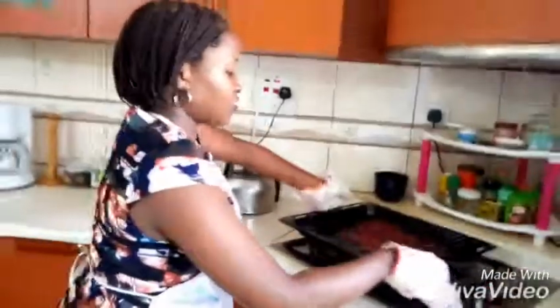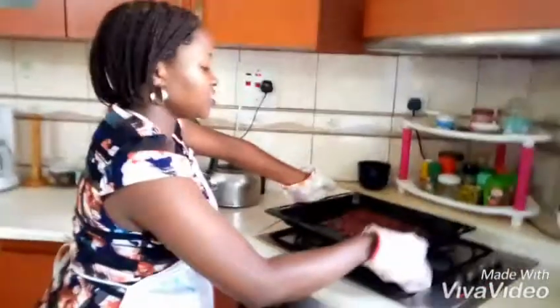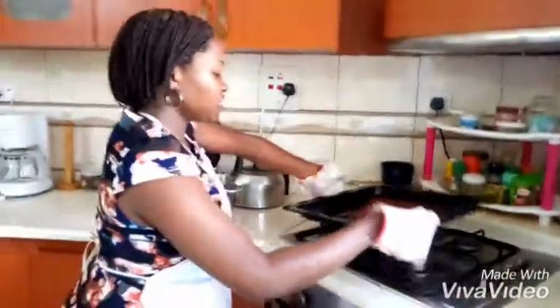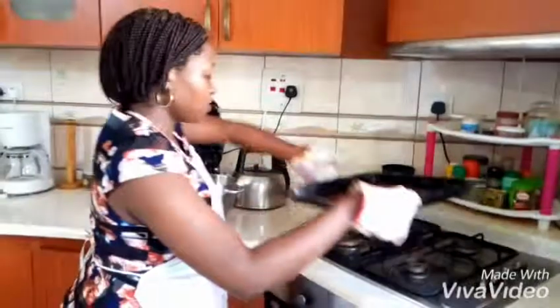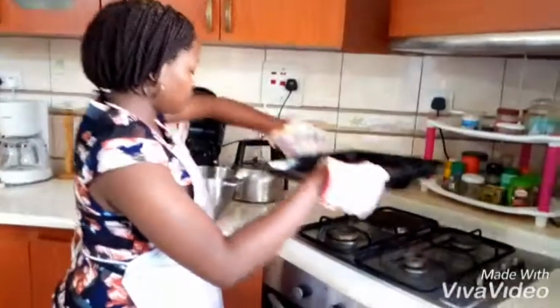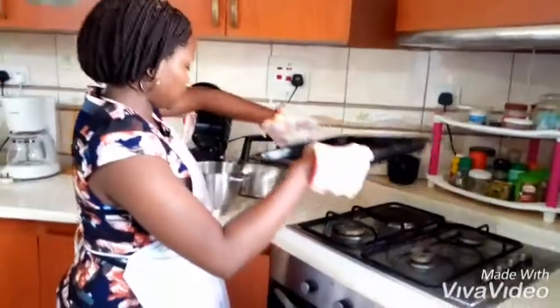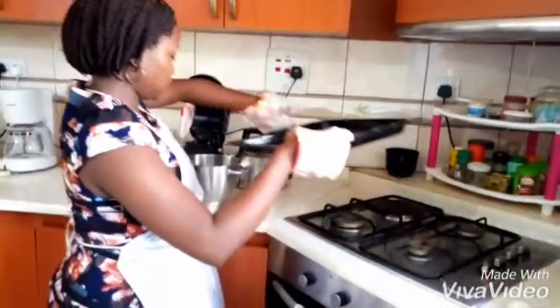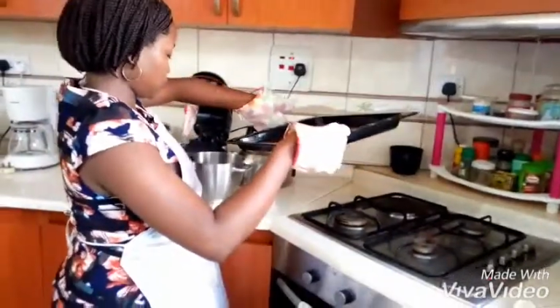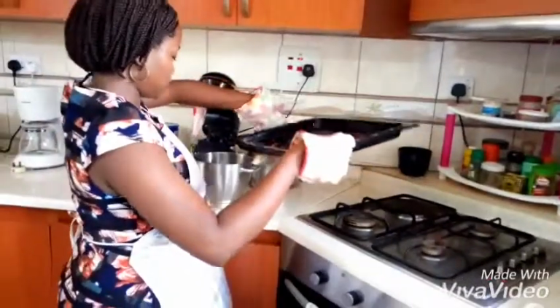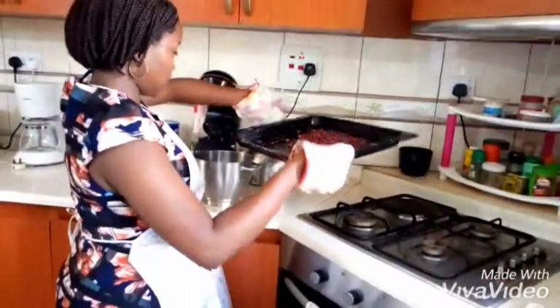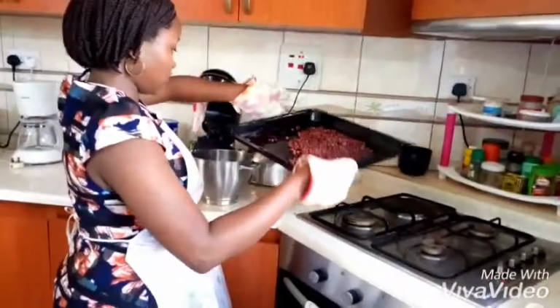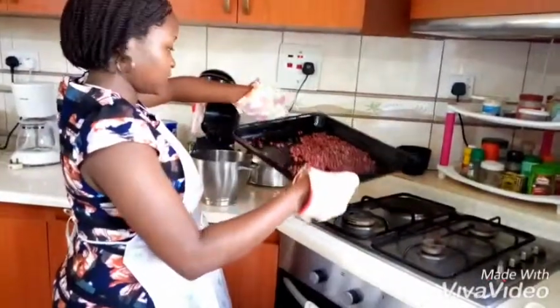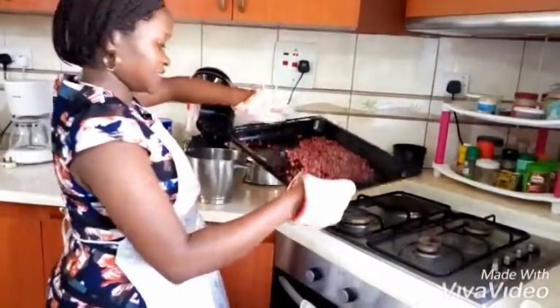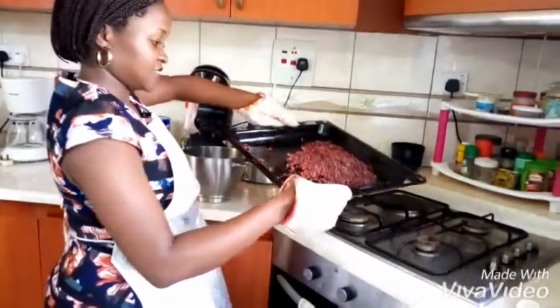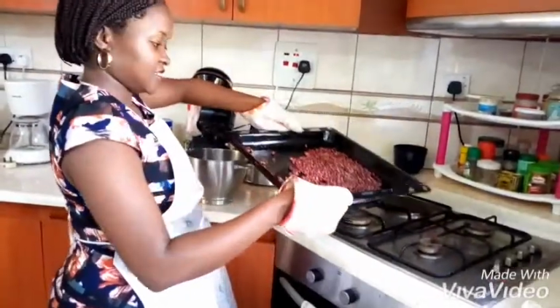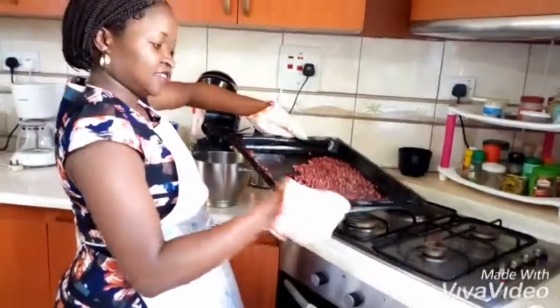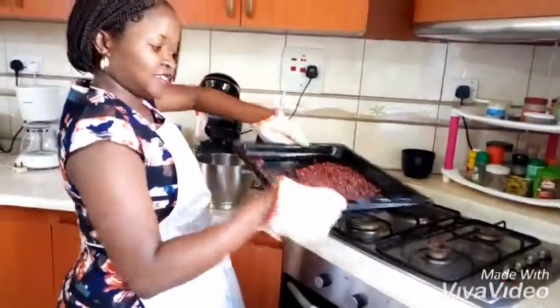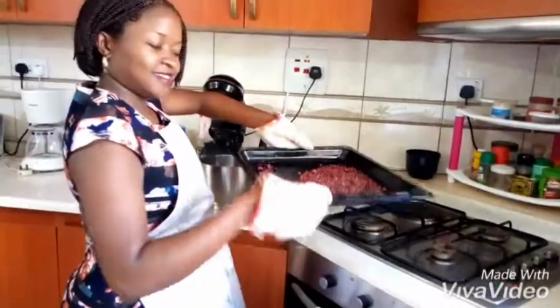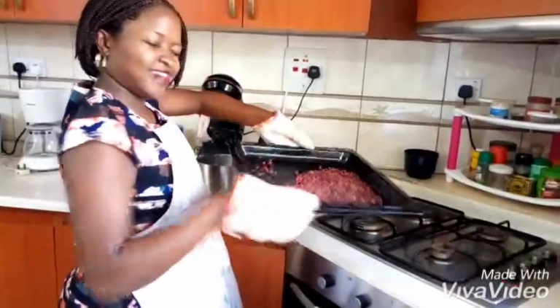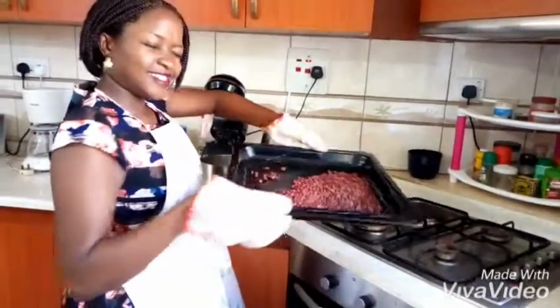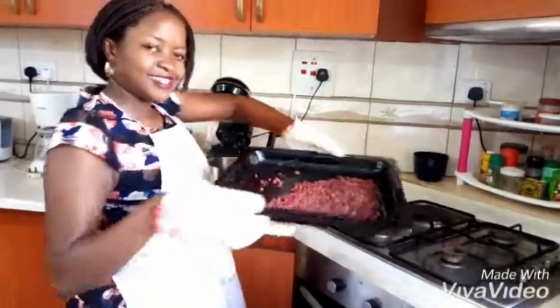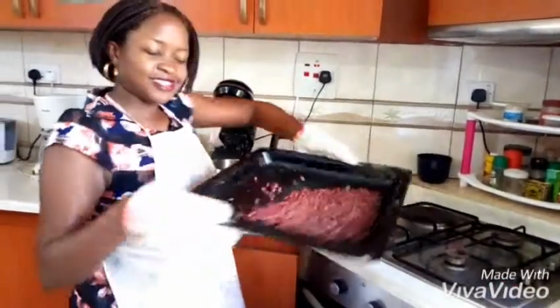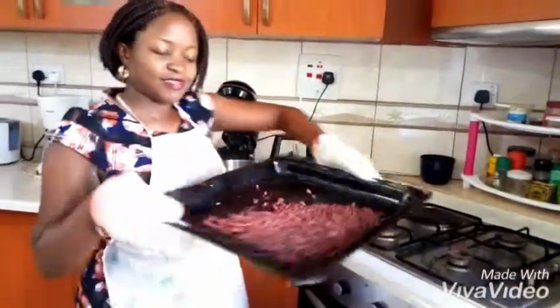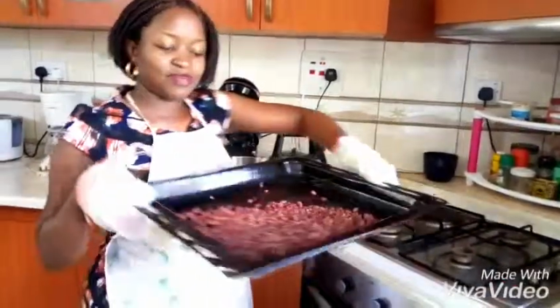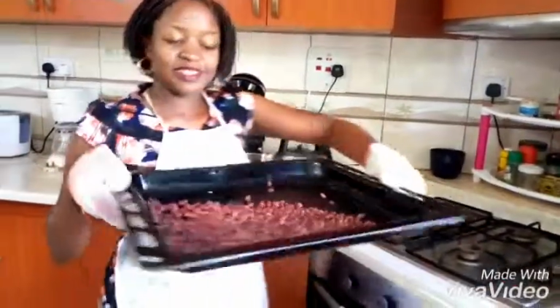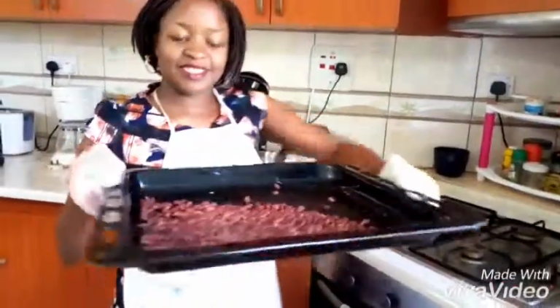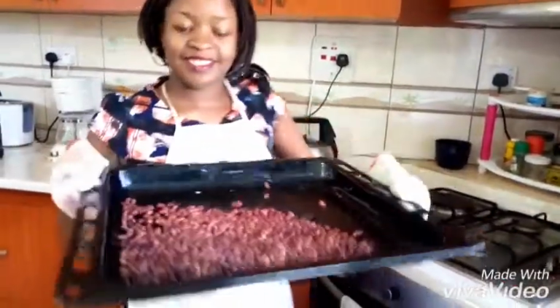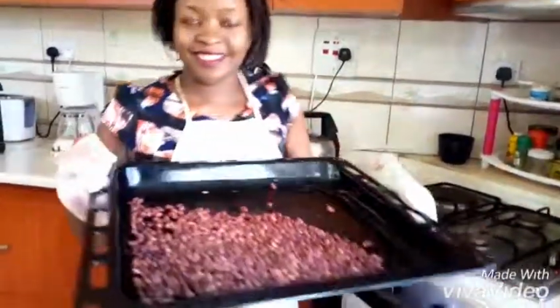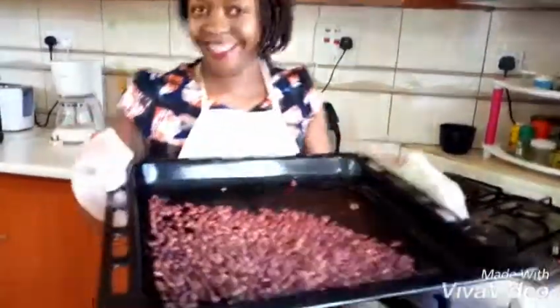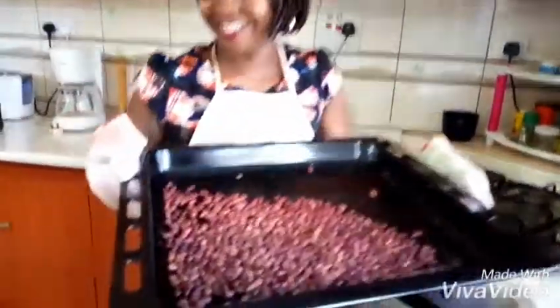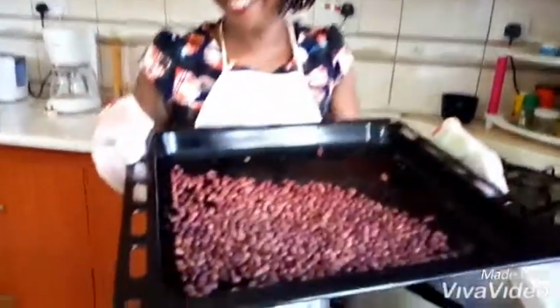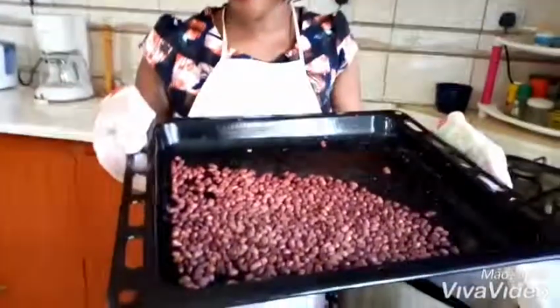They are crunchy. I don't want to touch them because they are hot. And that's just about it. Enjoy.